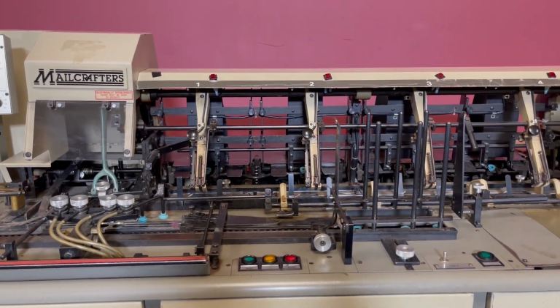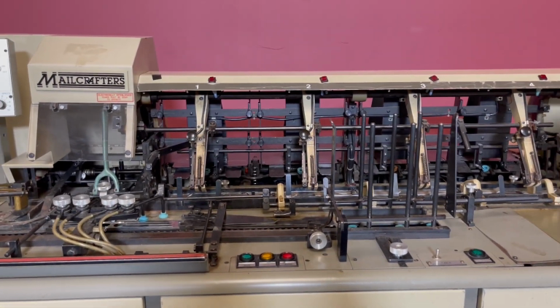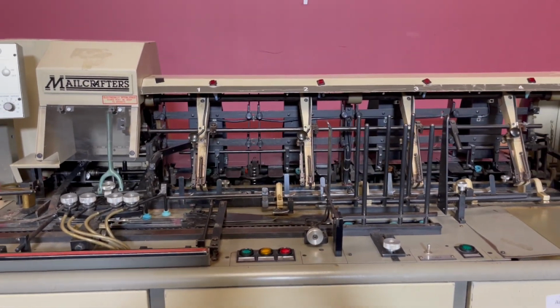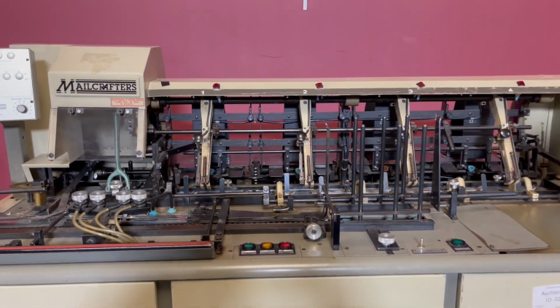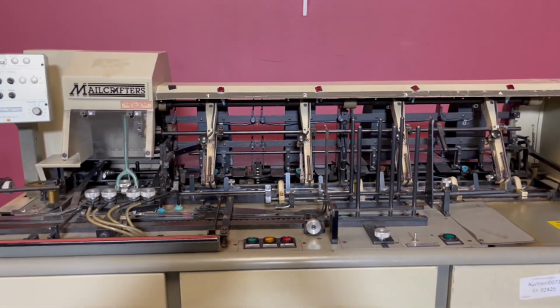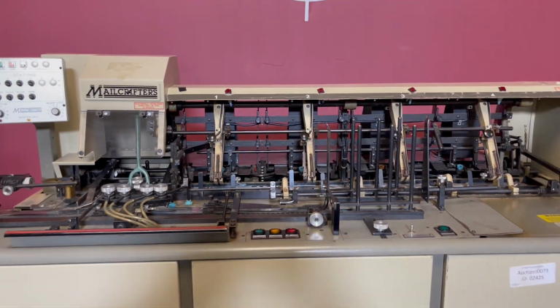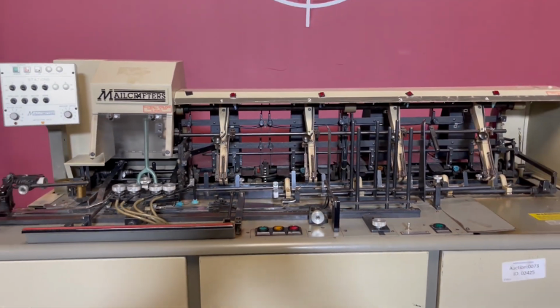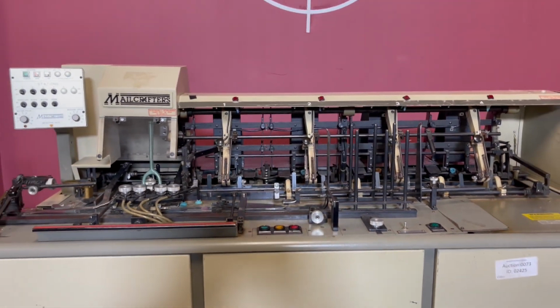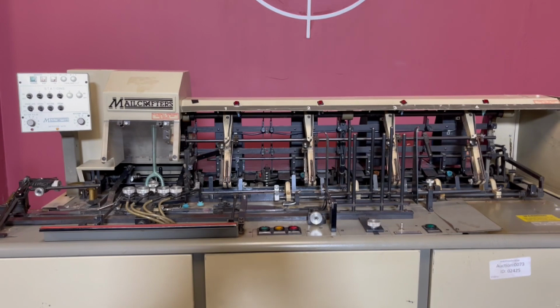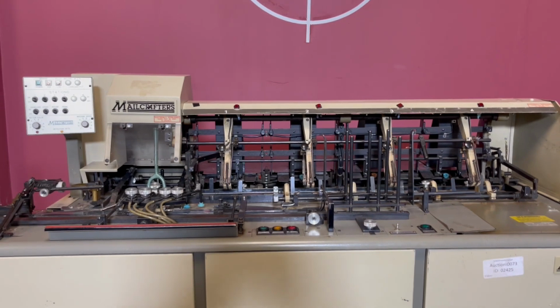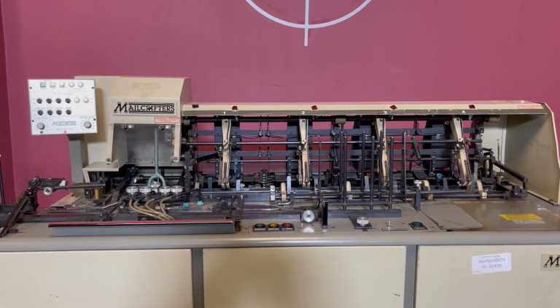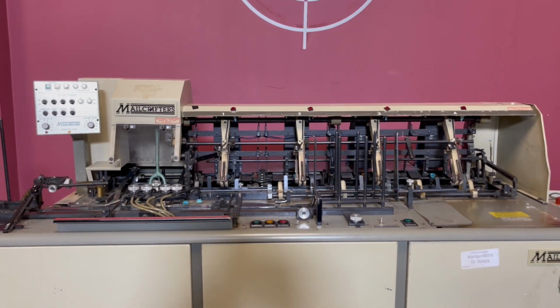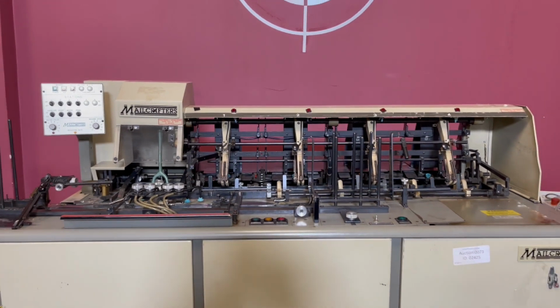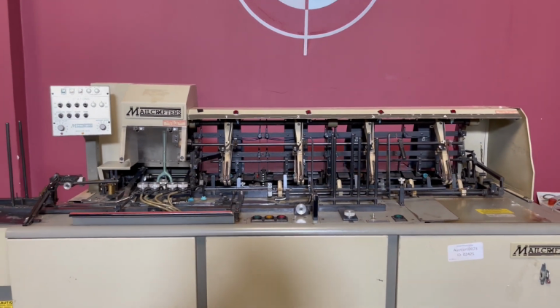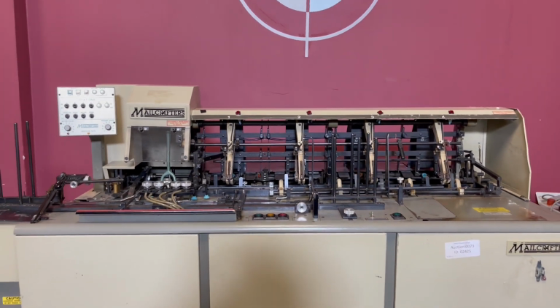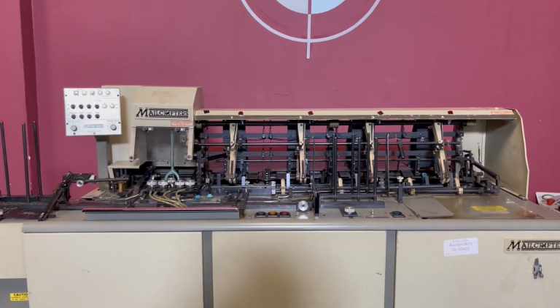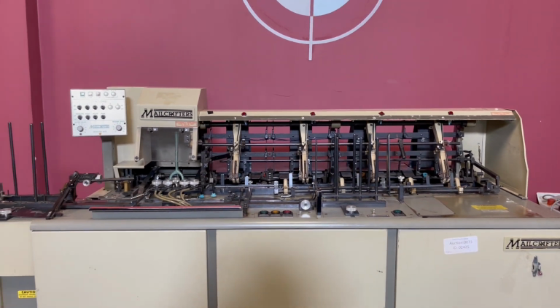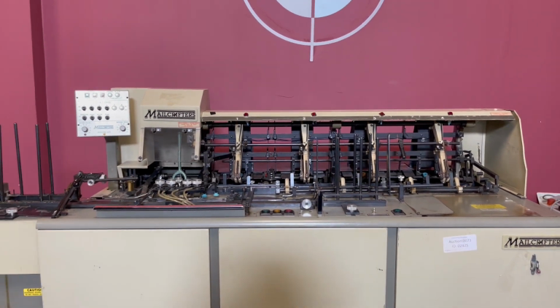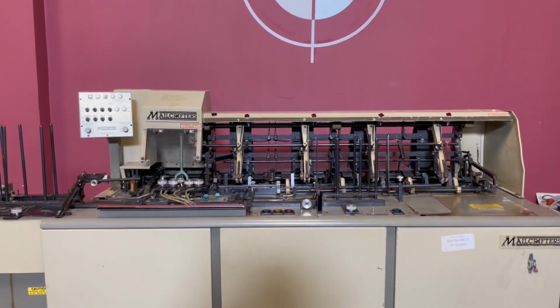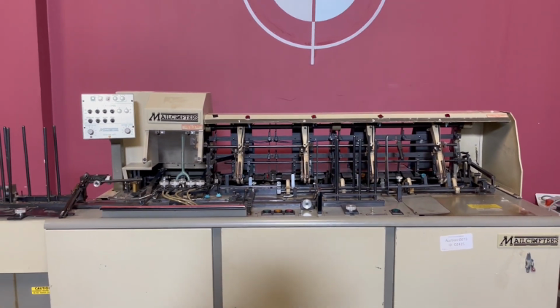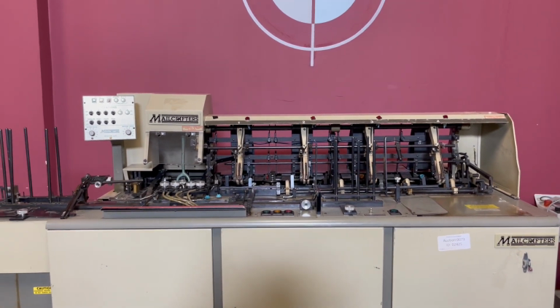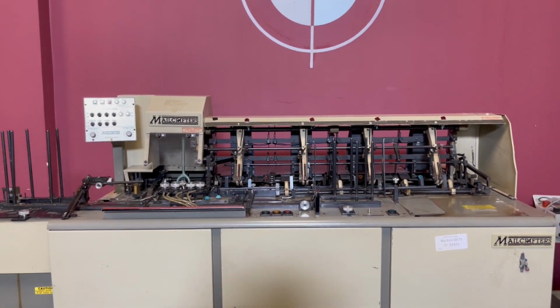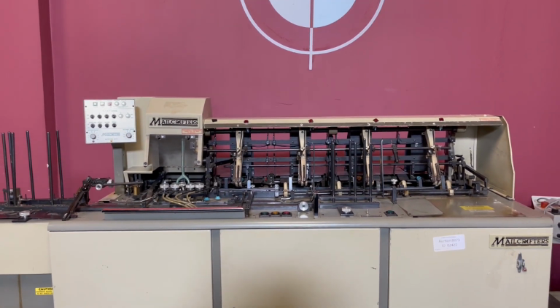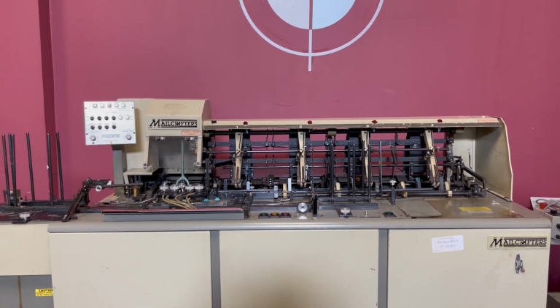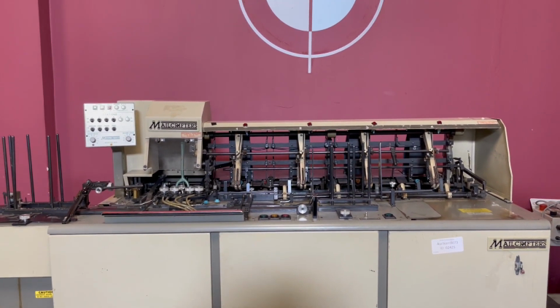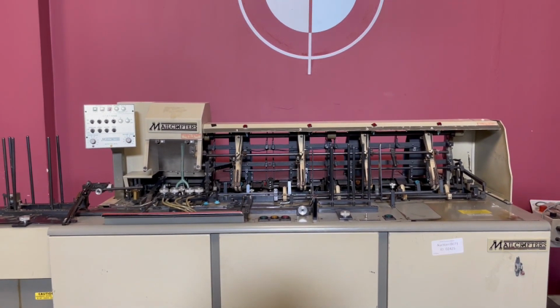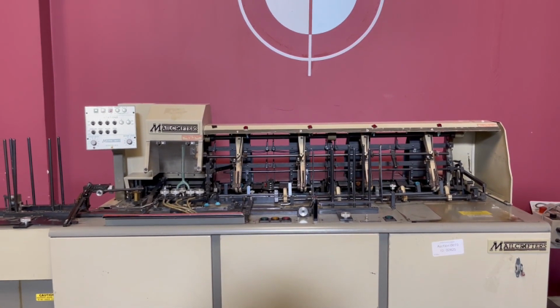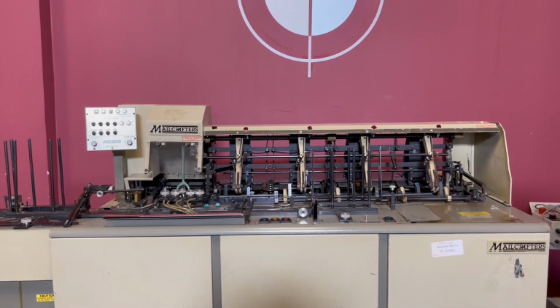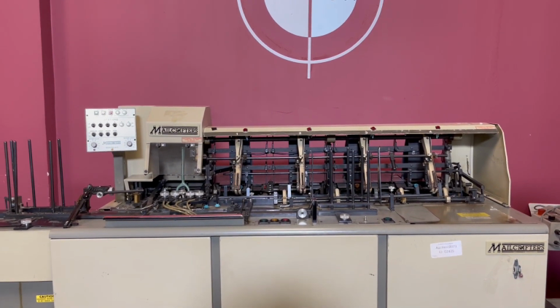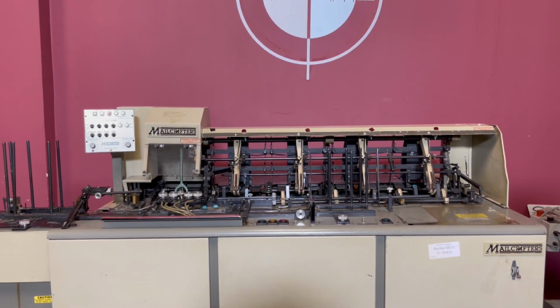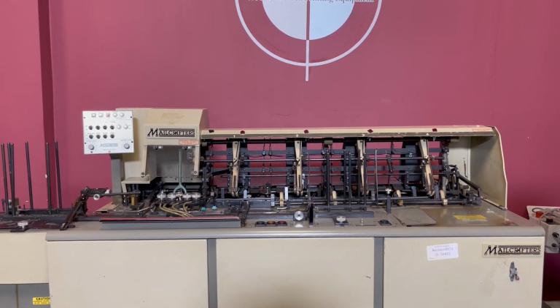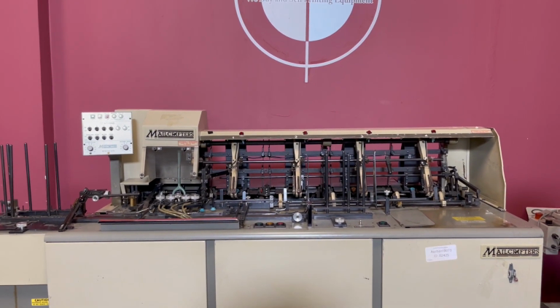So again, up for auction is a Metal Crafters four-pocket envelope inserter.